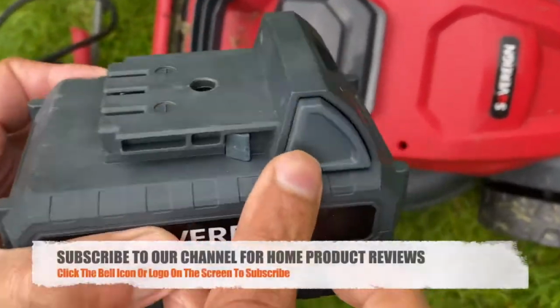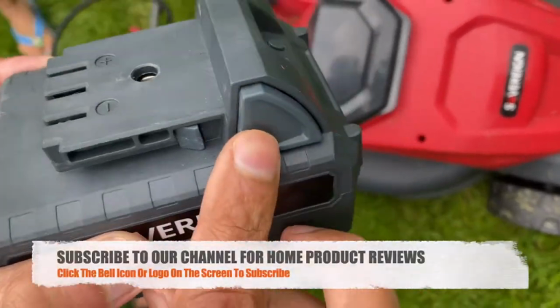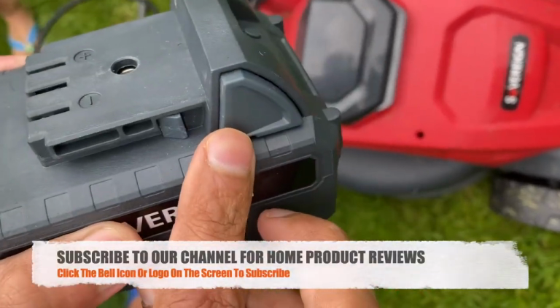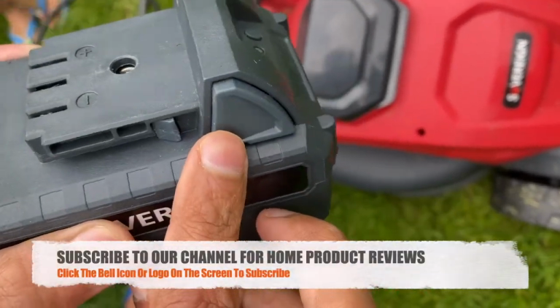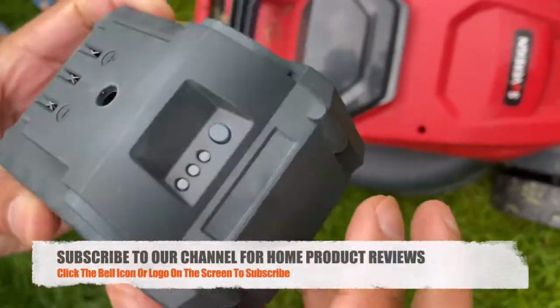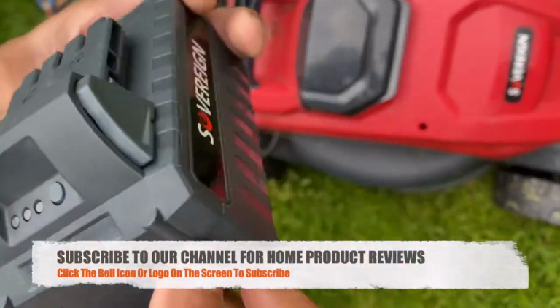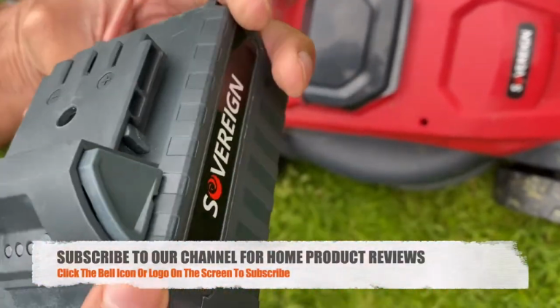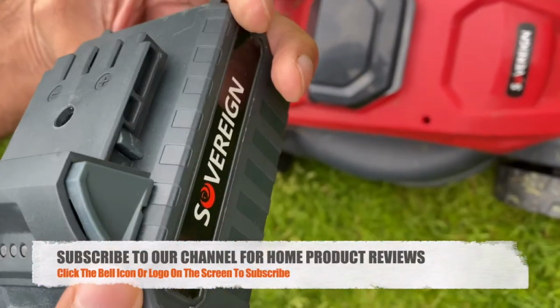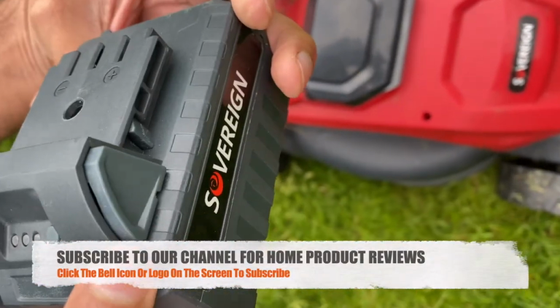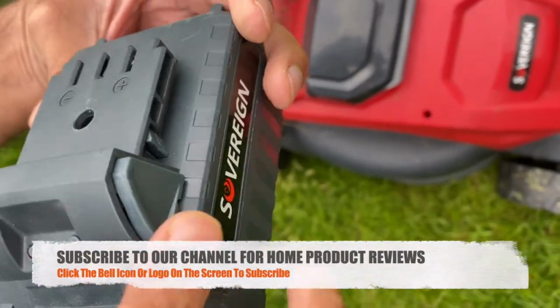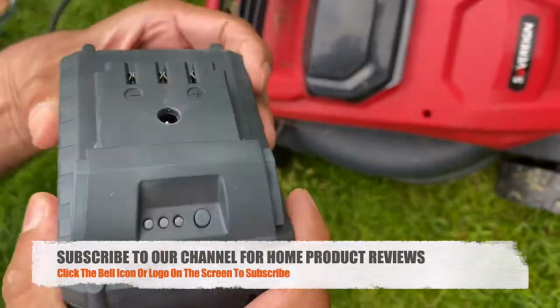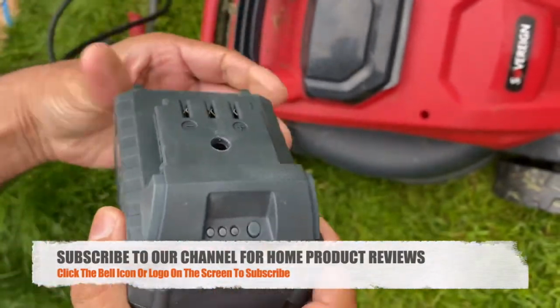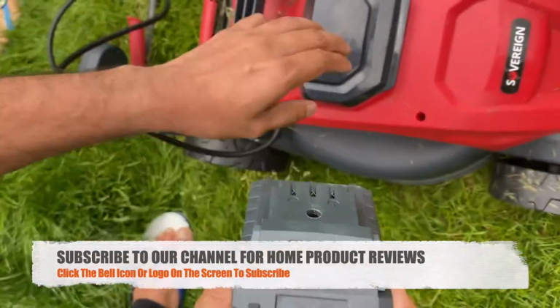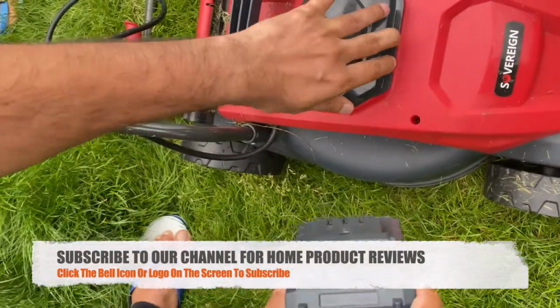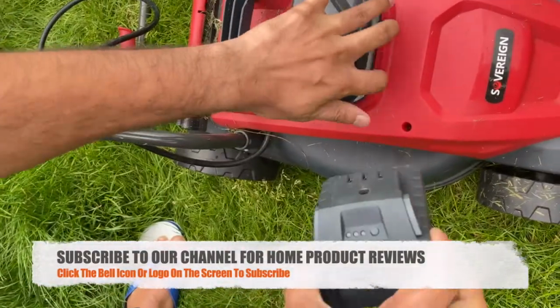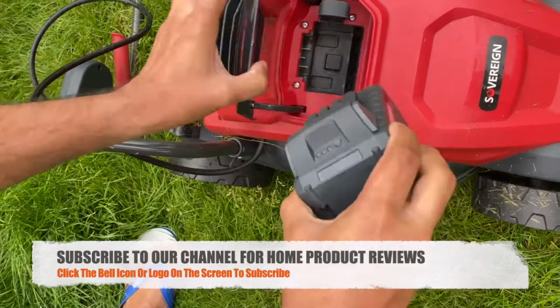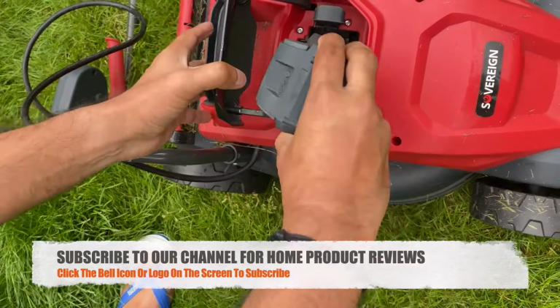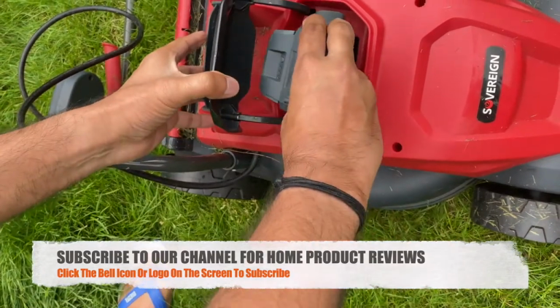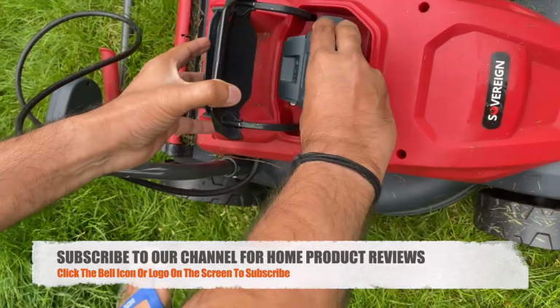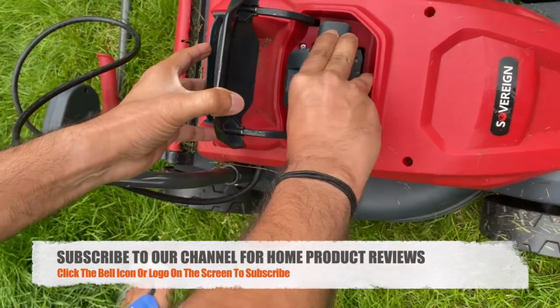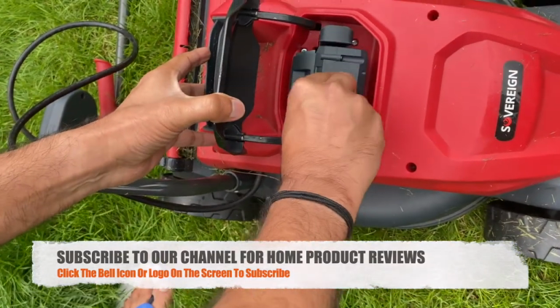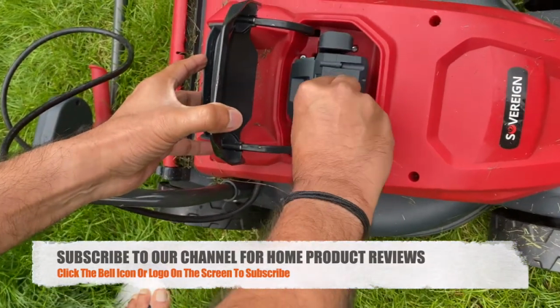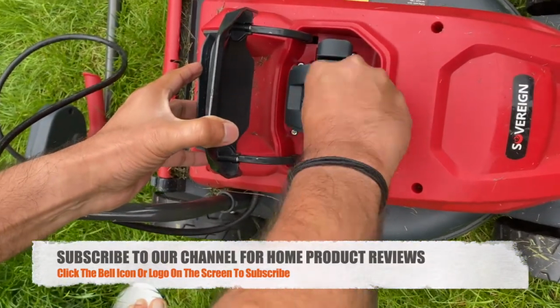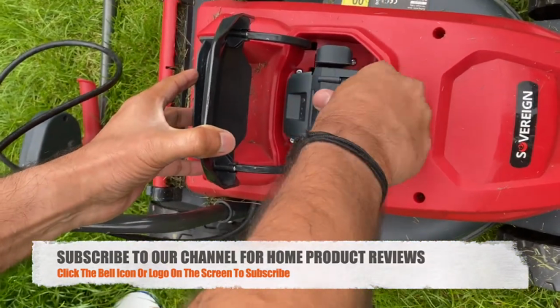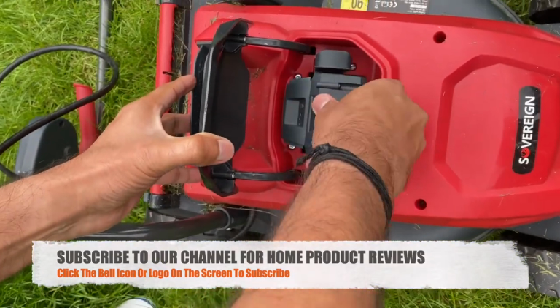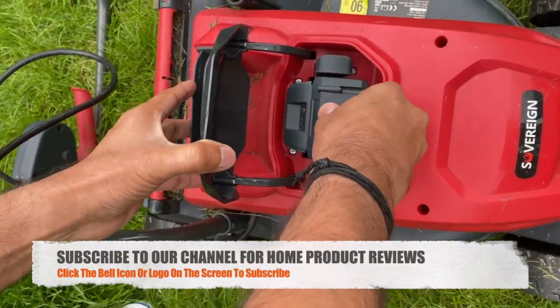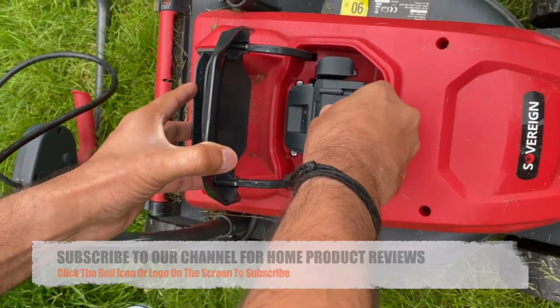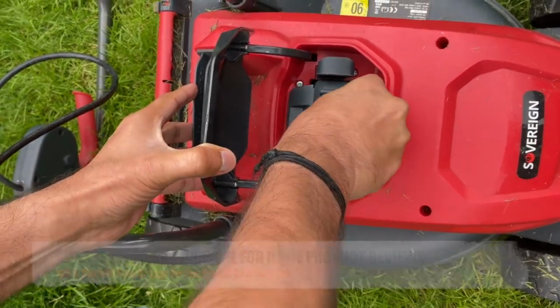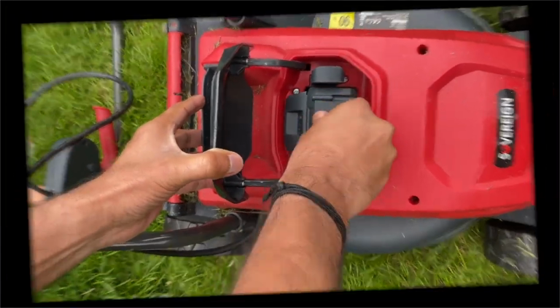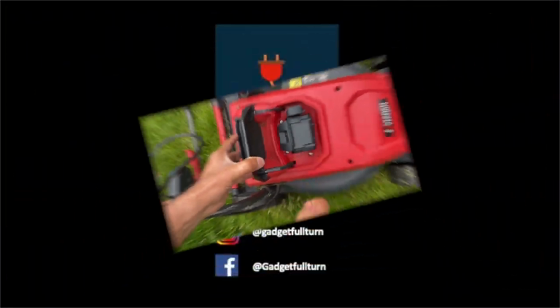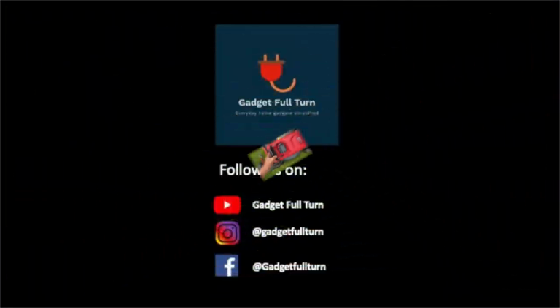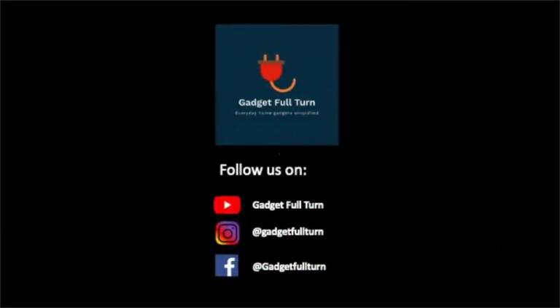These are the buttons — they can be sometimes hard to find. Just put it back, press the battery, and it clicks in.